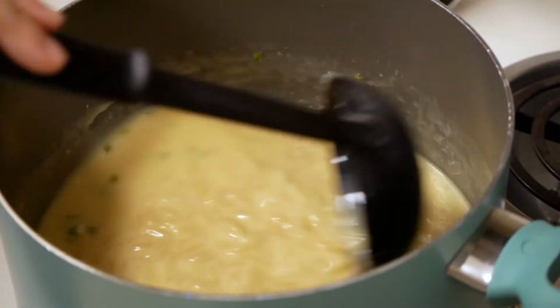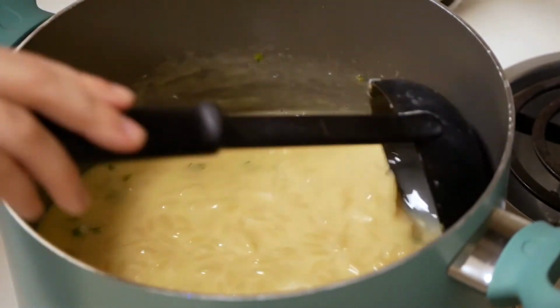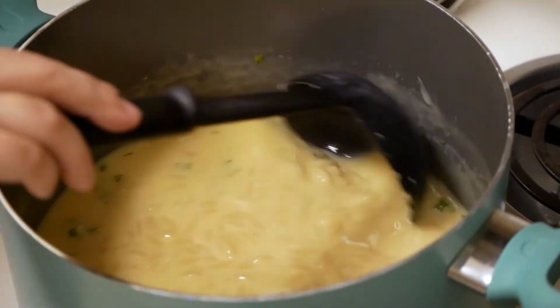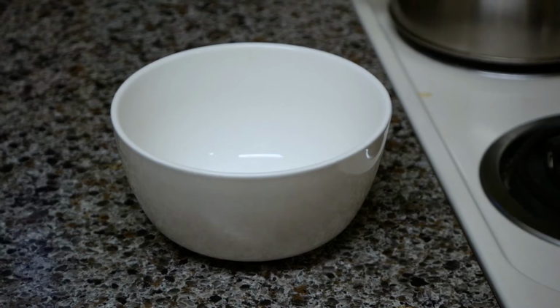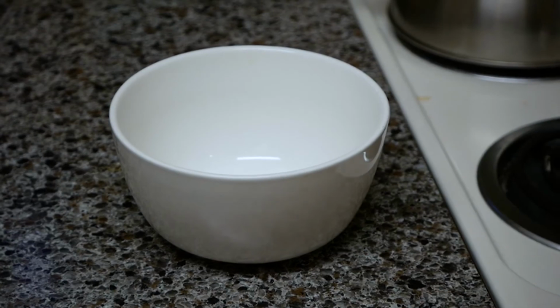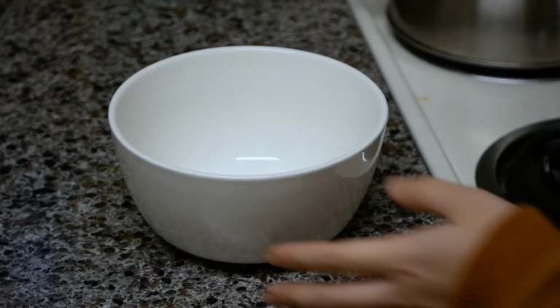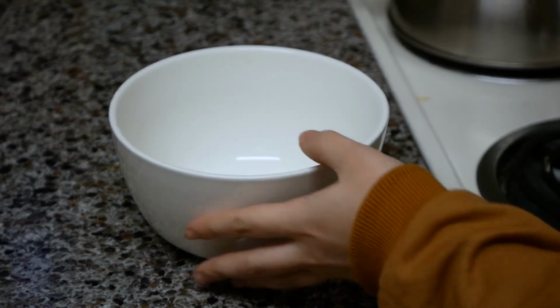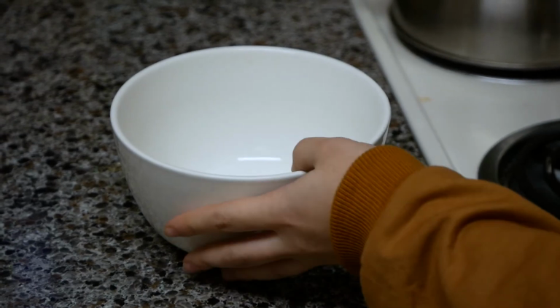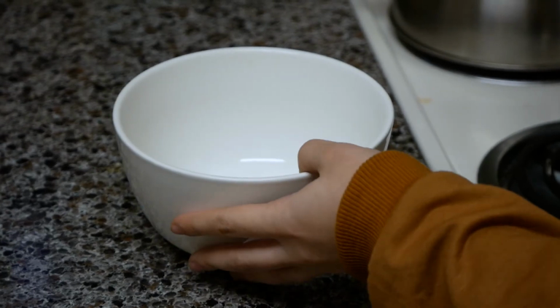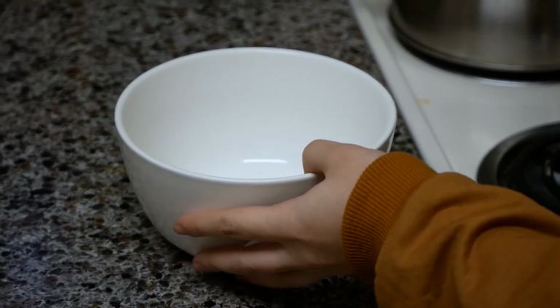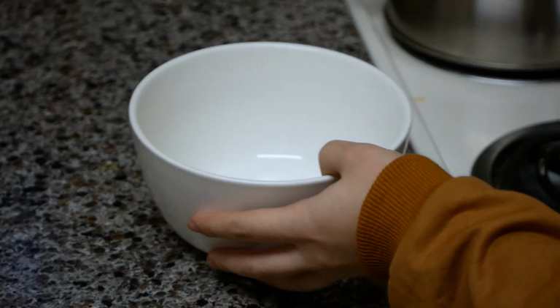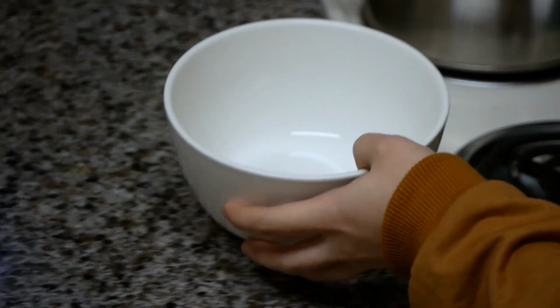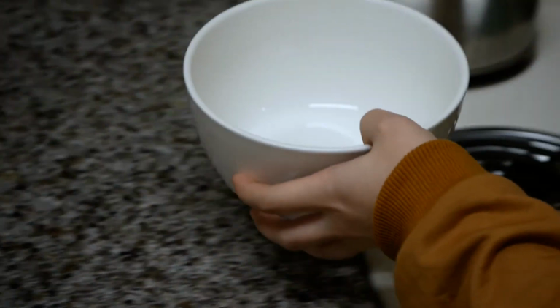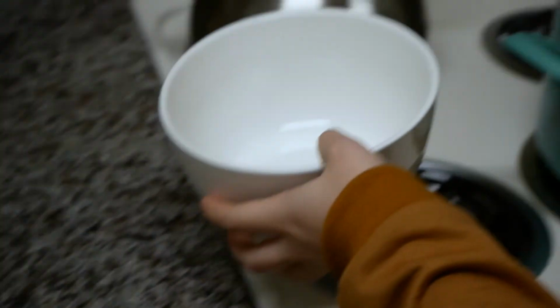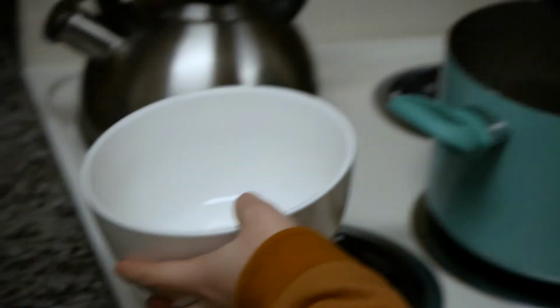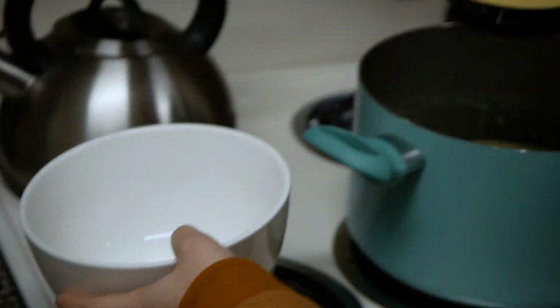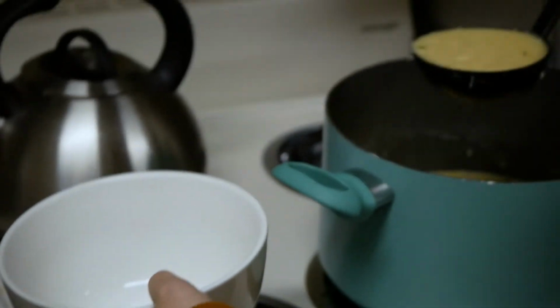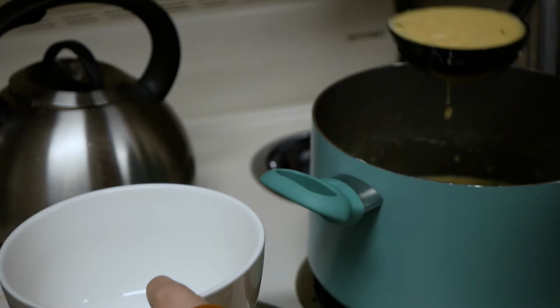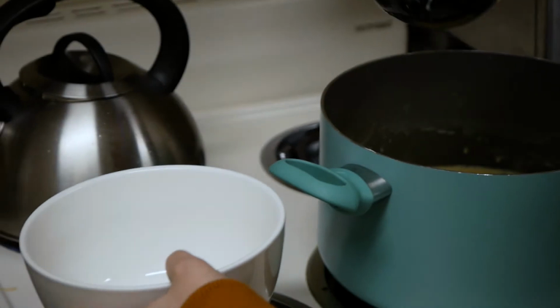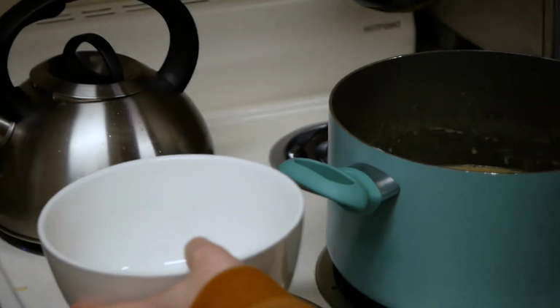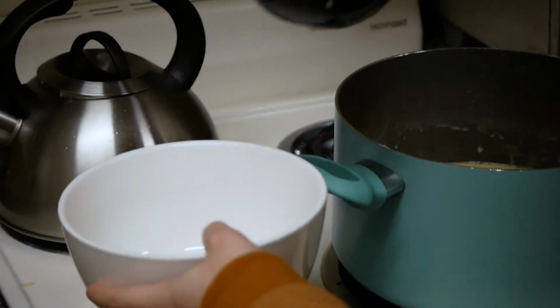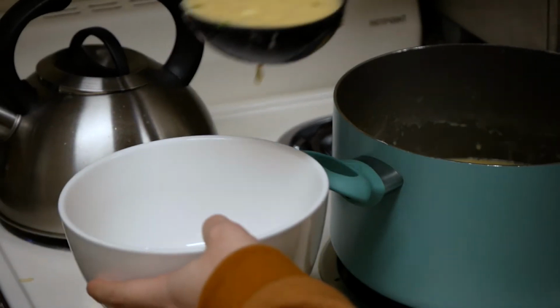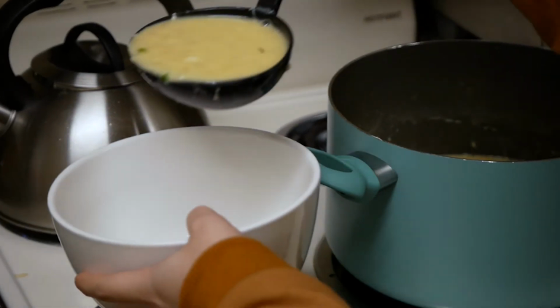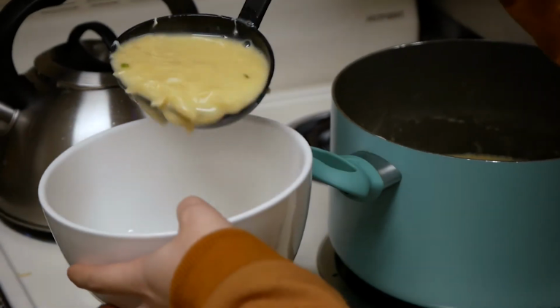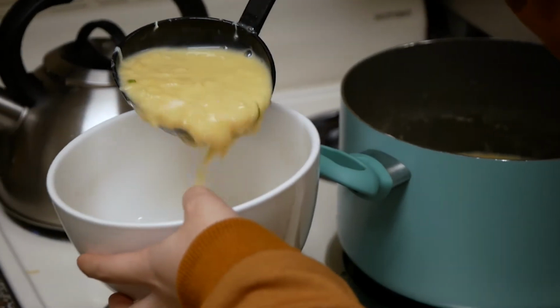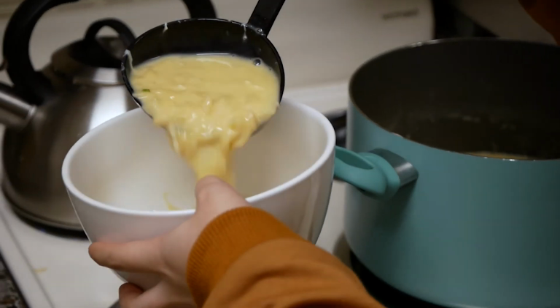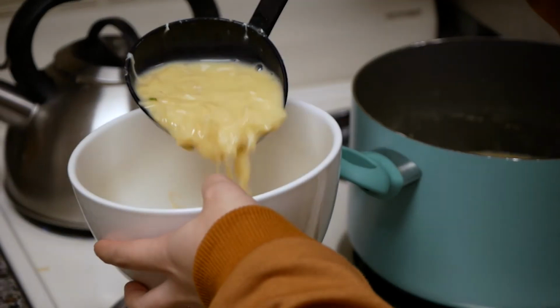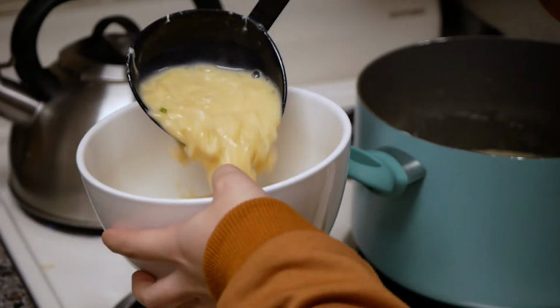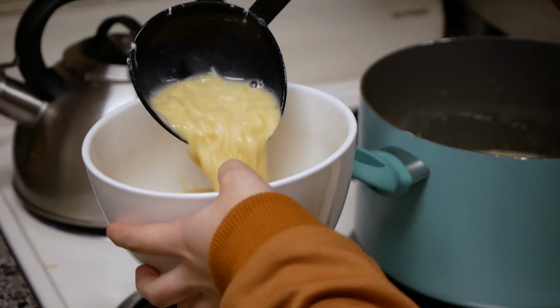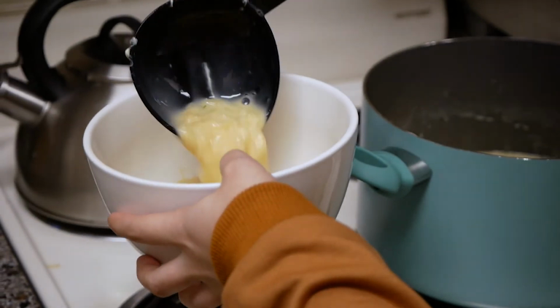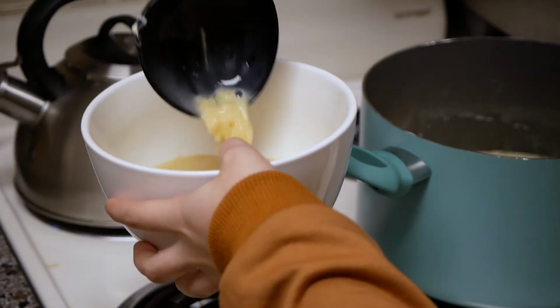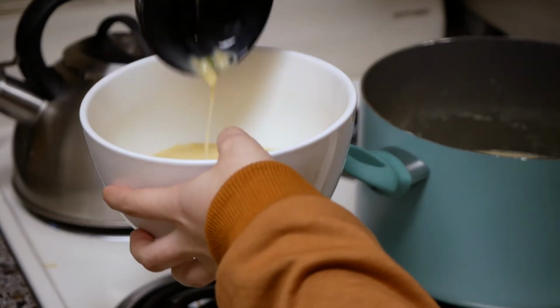Keep mixing. I think we're ready to pour it and serve it up.